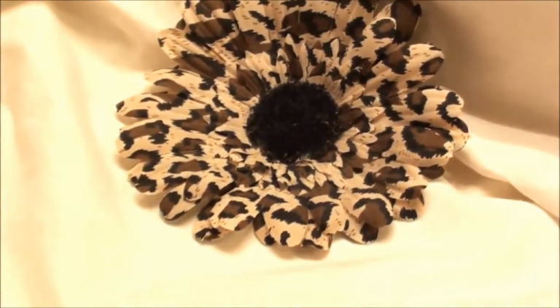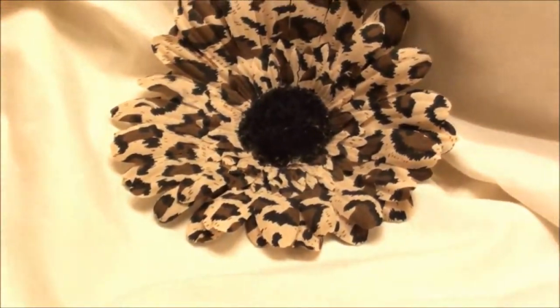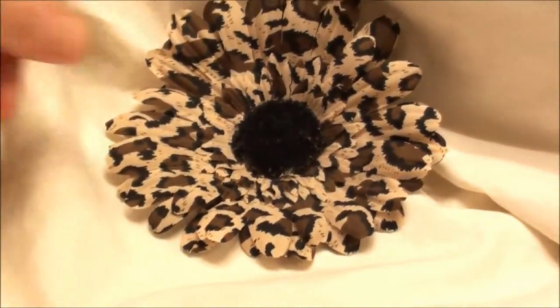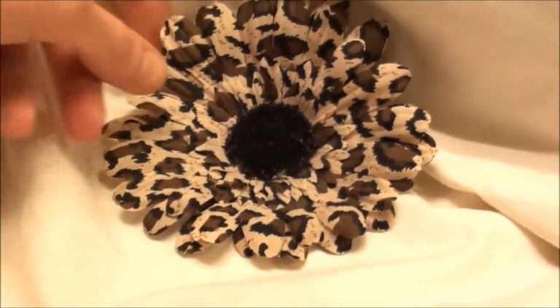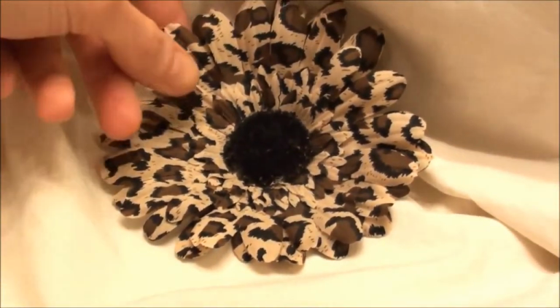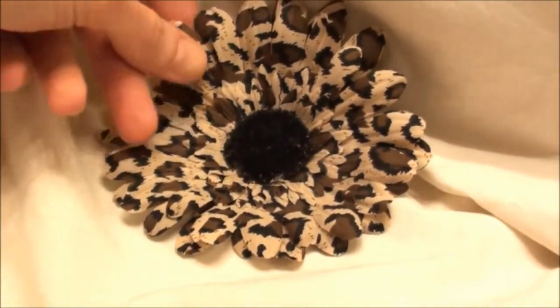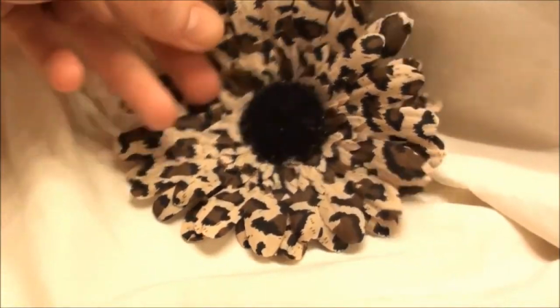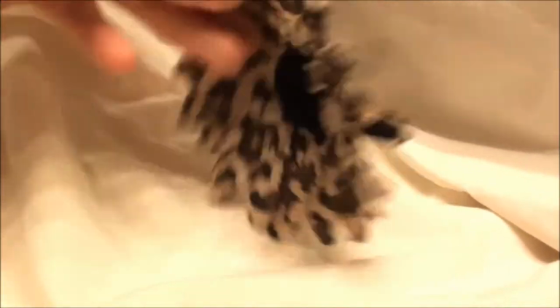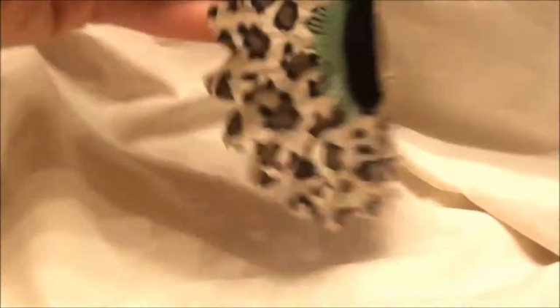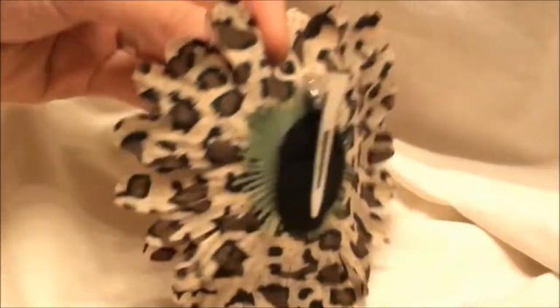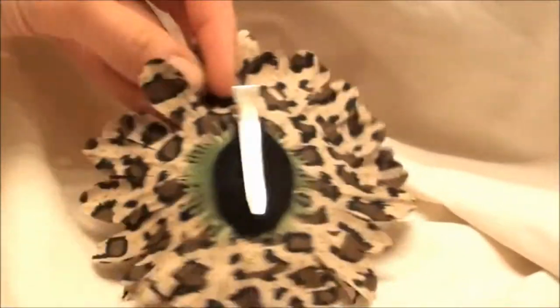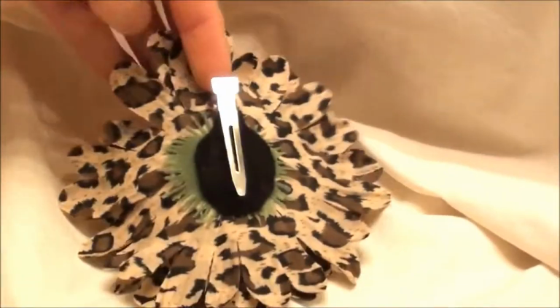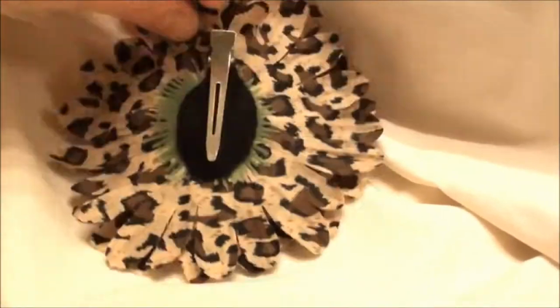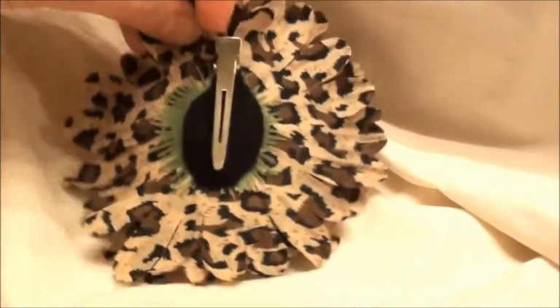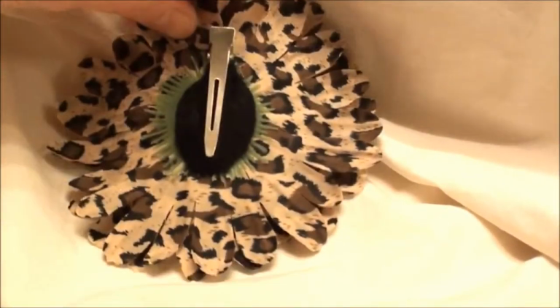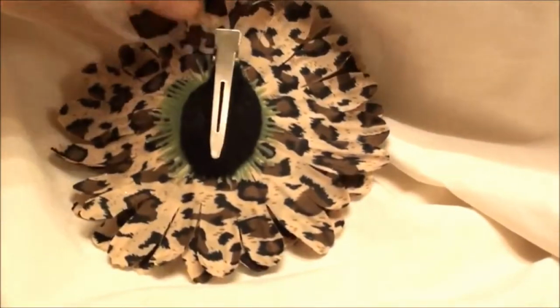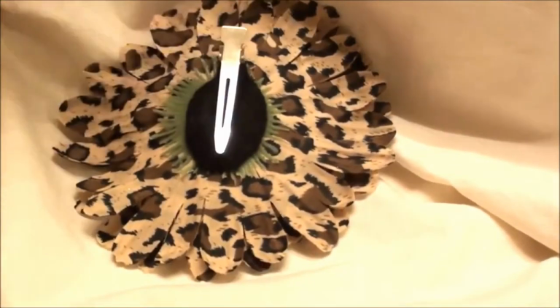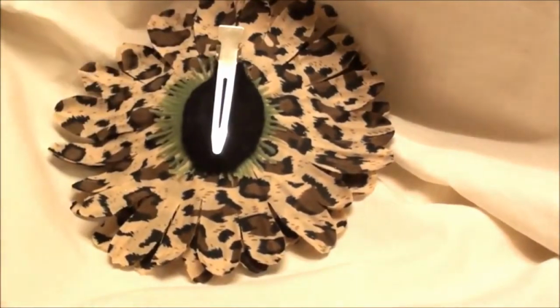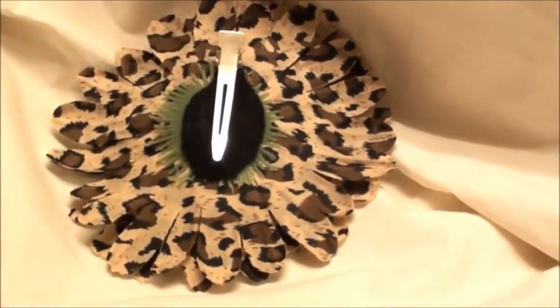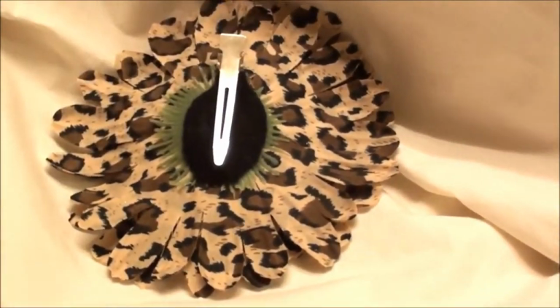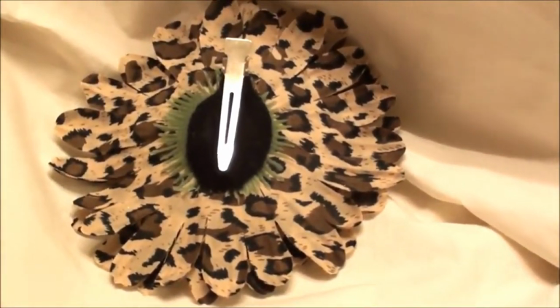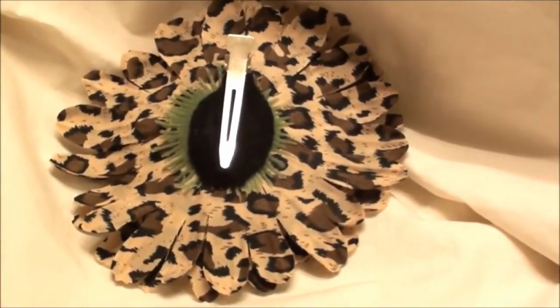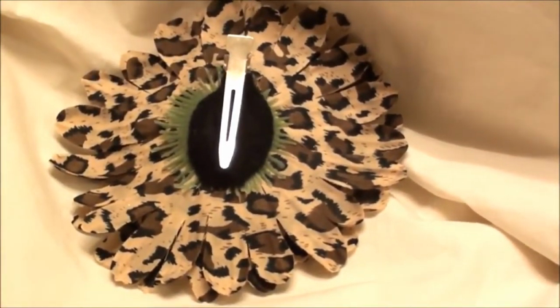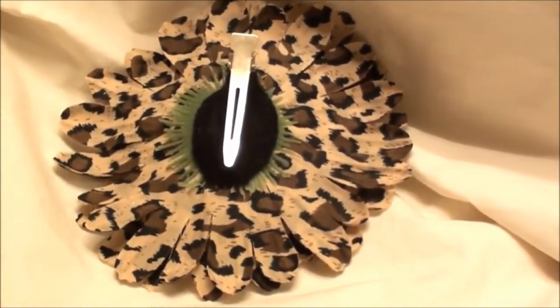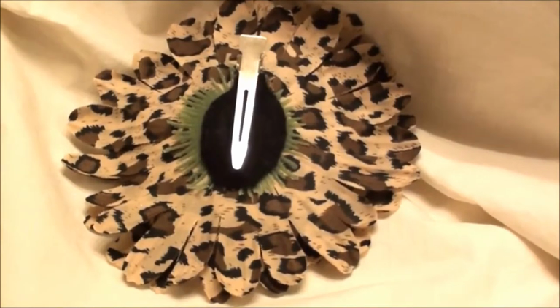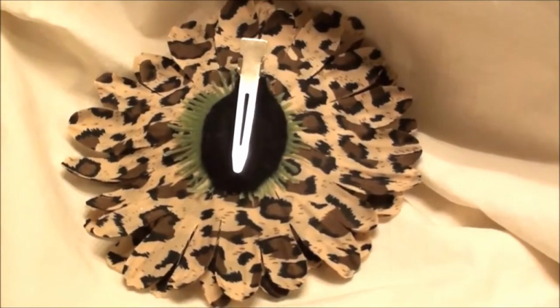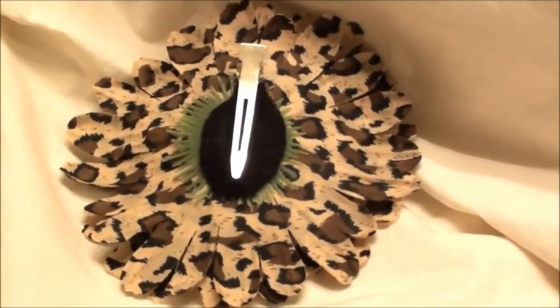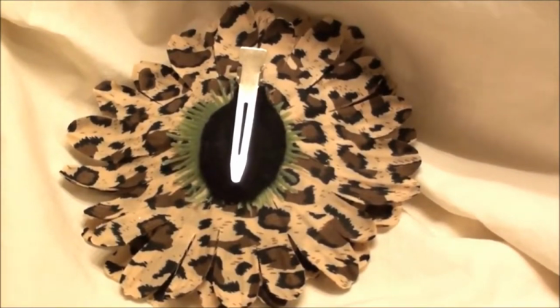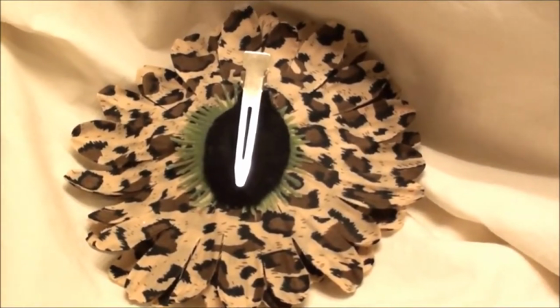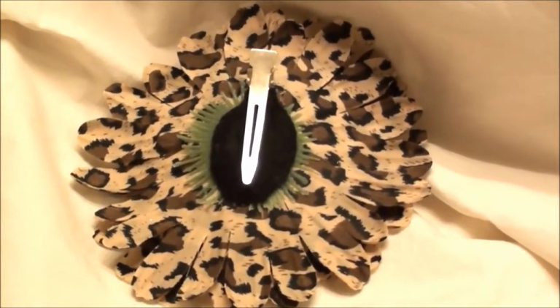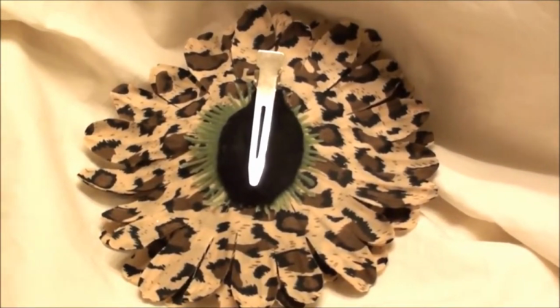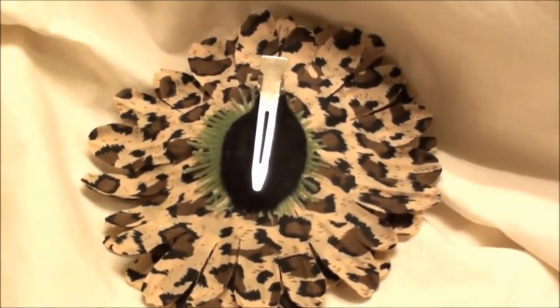I just want to show you the back. It's adhered with a high quality alligator clip with the felt backing.